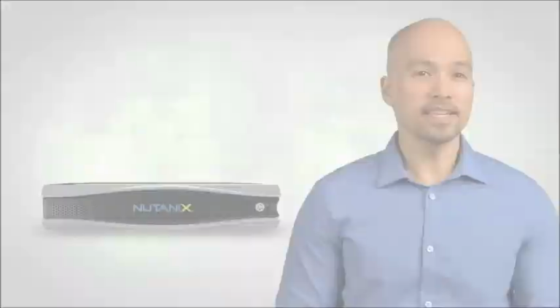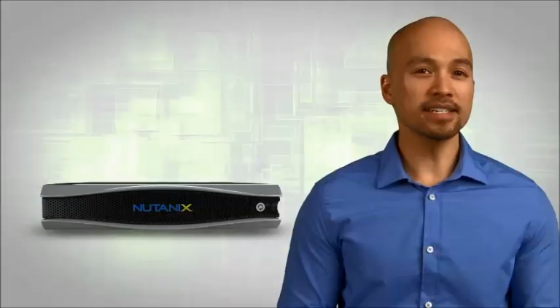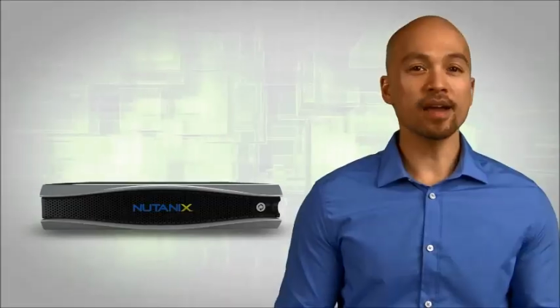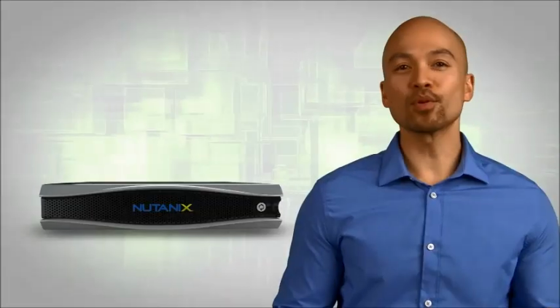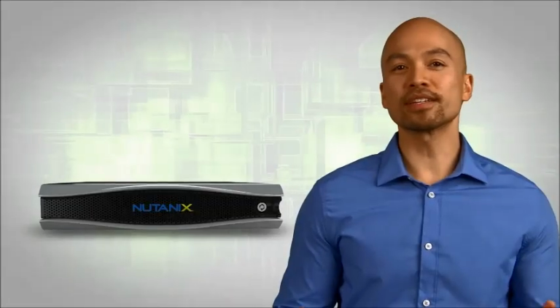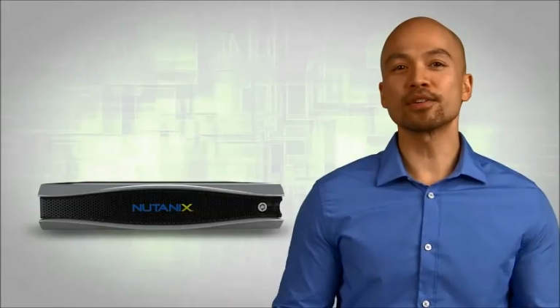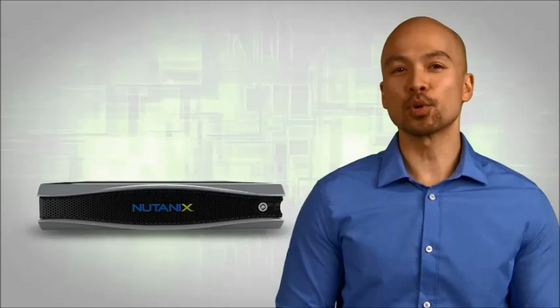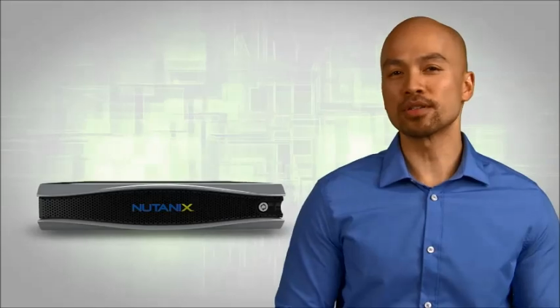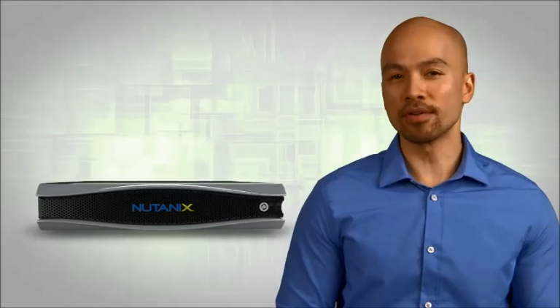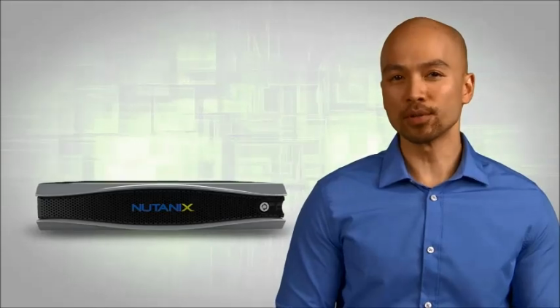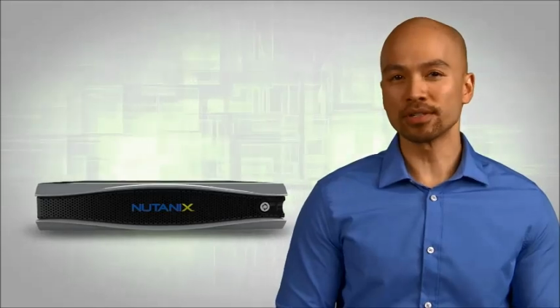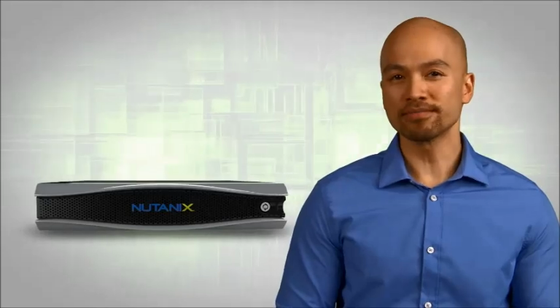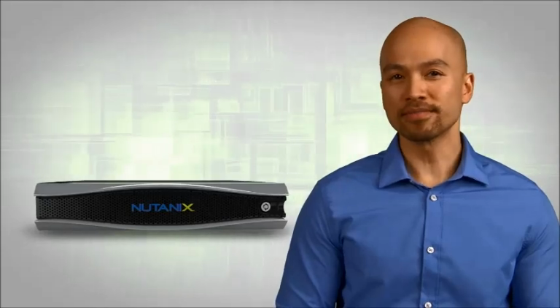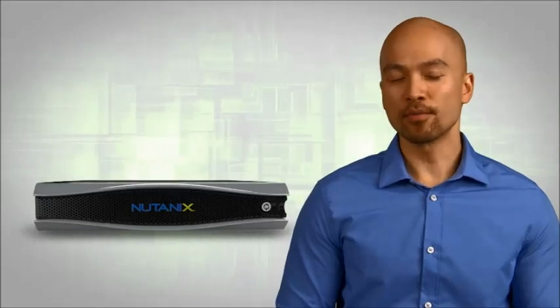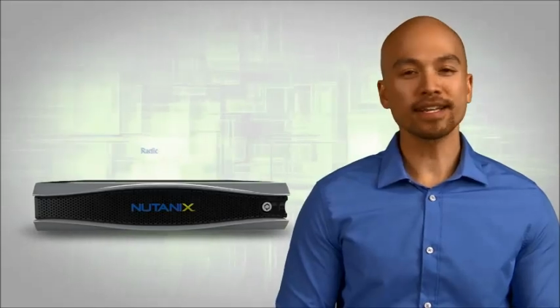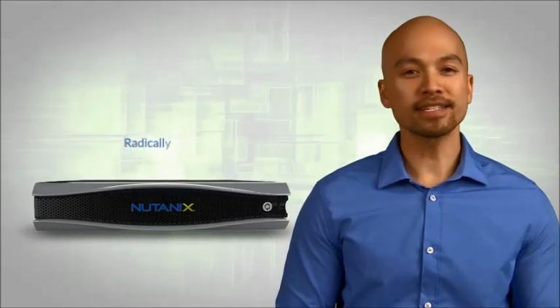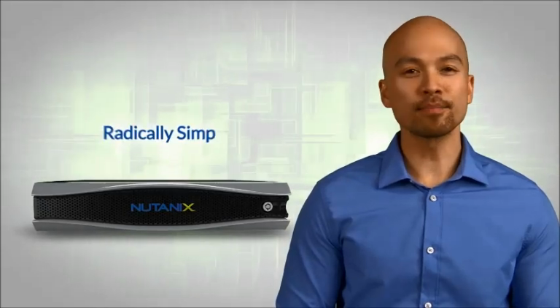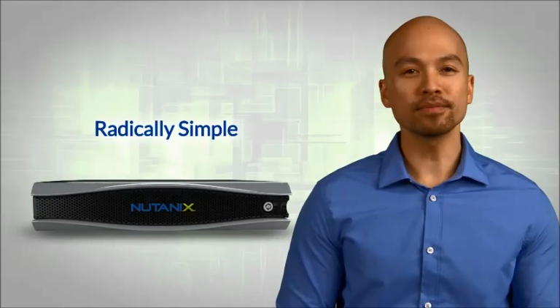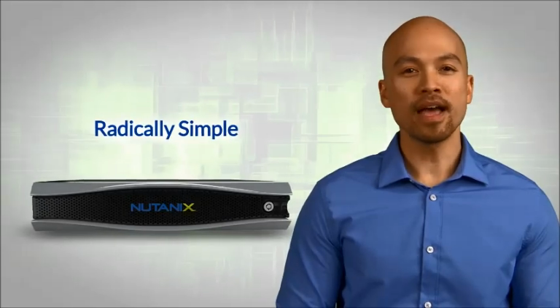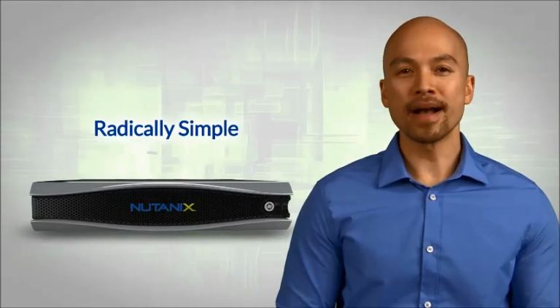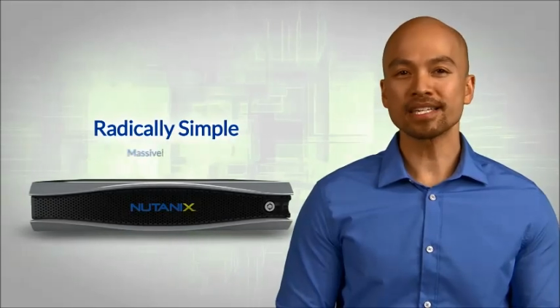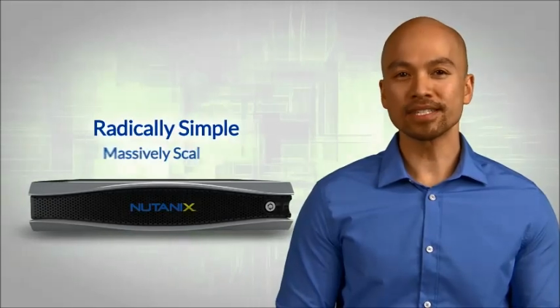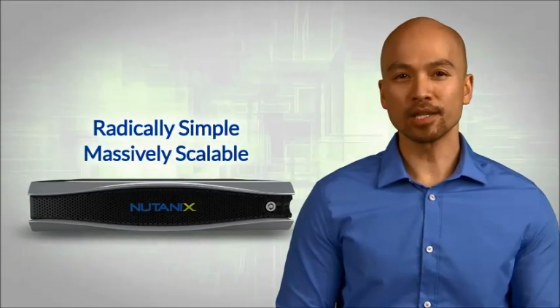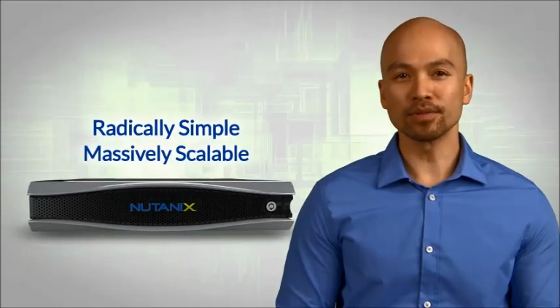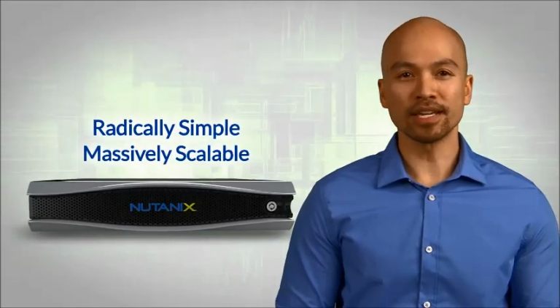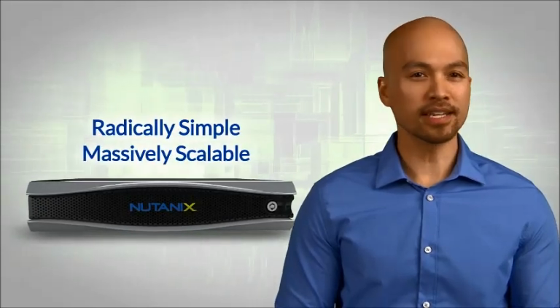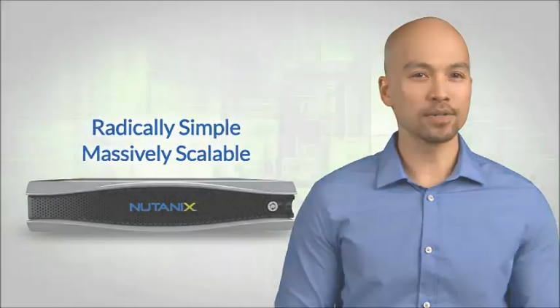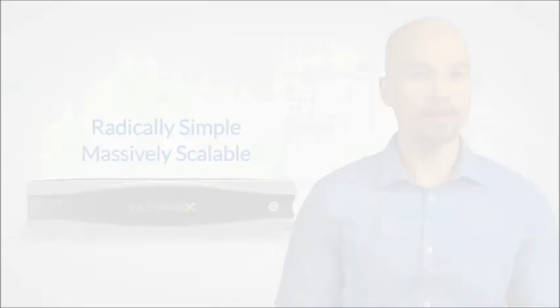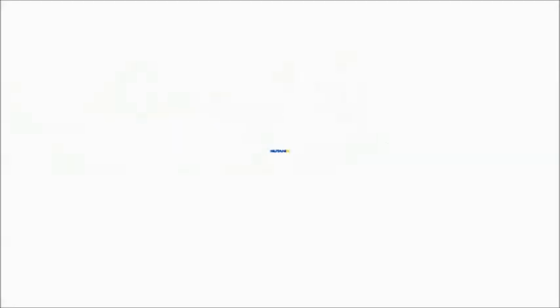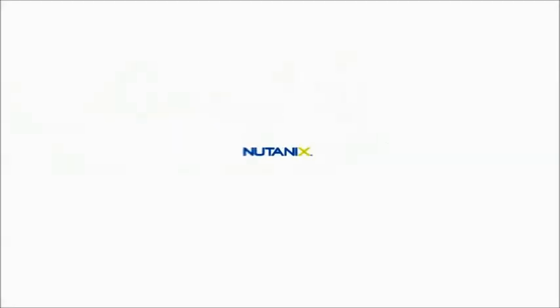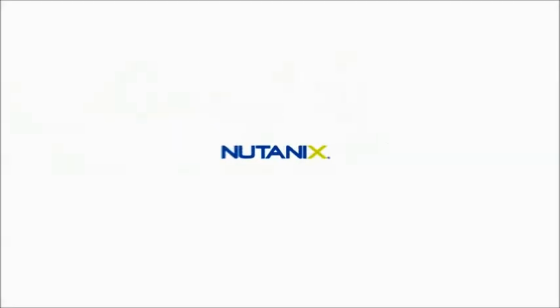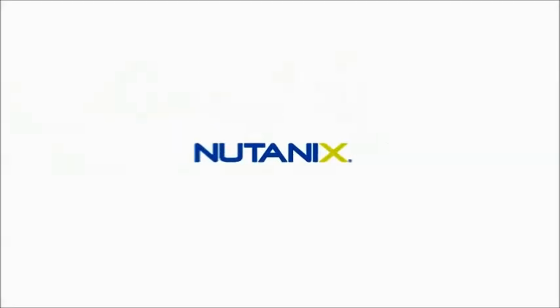Isn't it time your data center joined the revolution? Radically simple, massively scalable data centers from Nutanix.